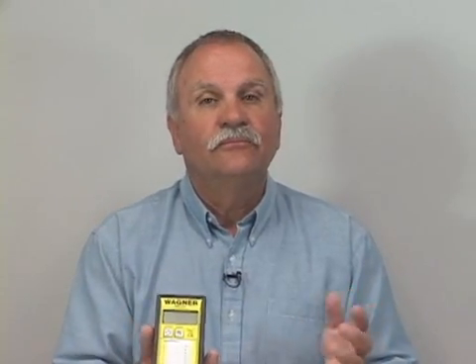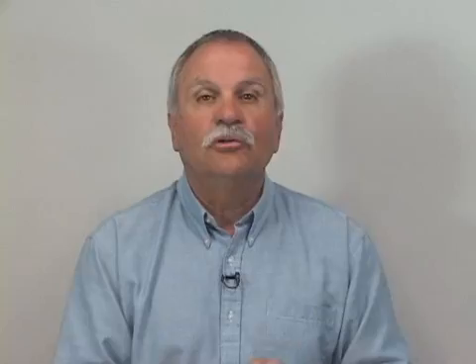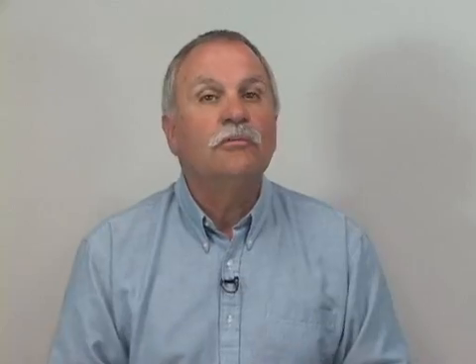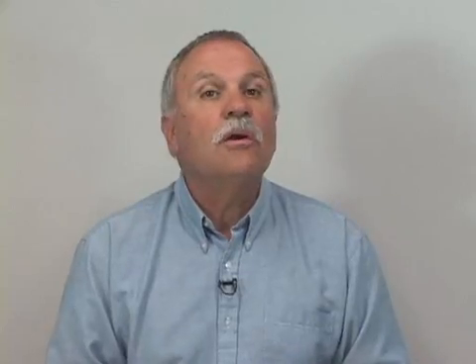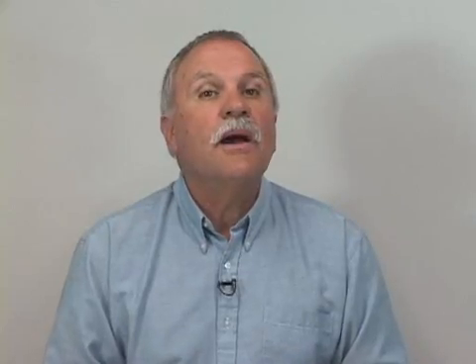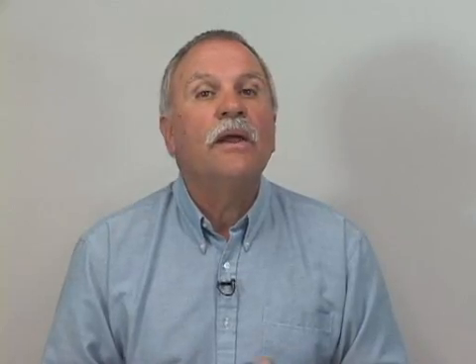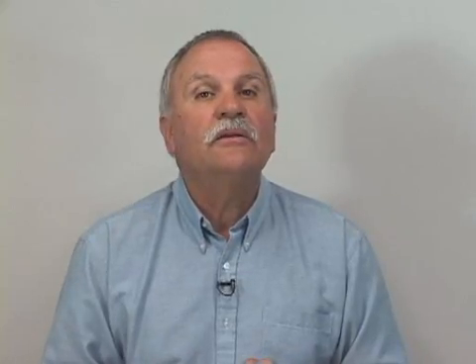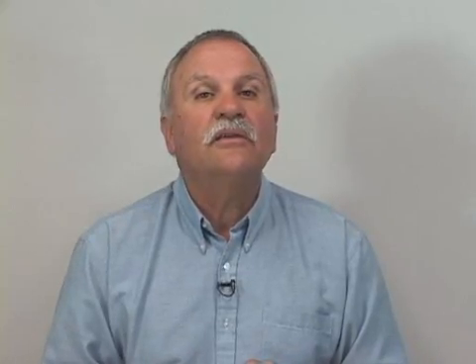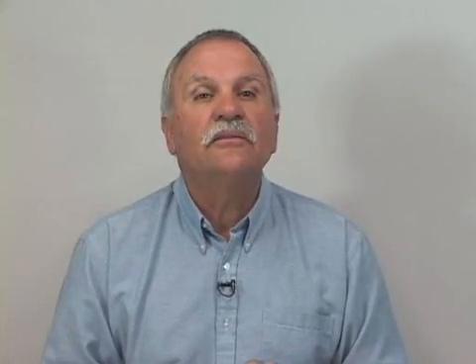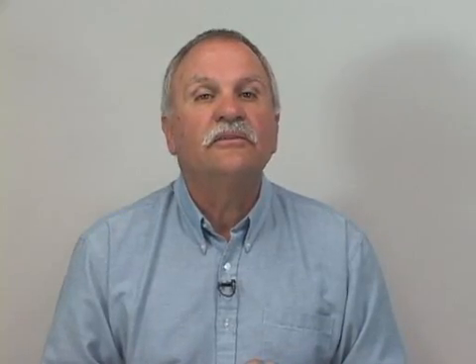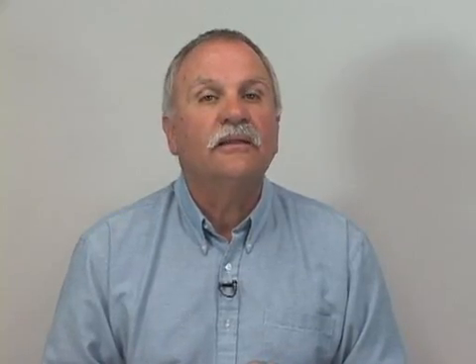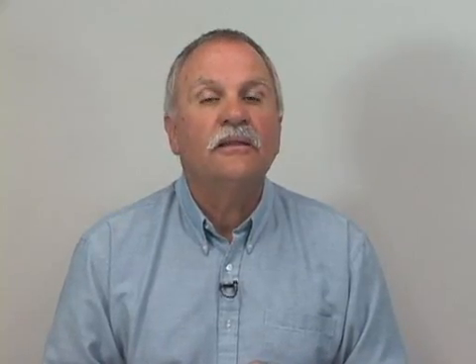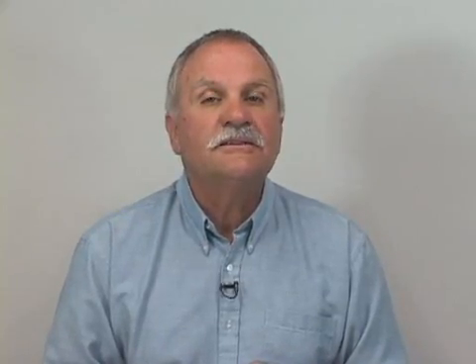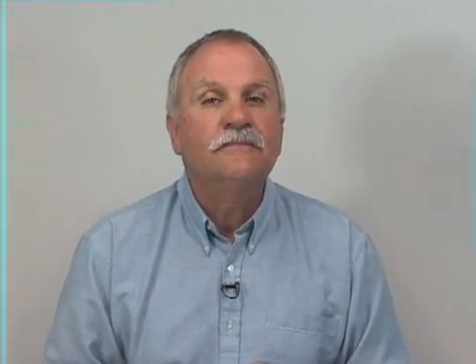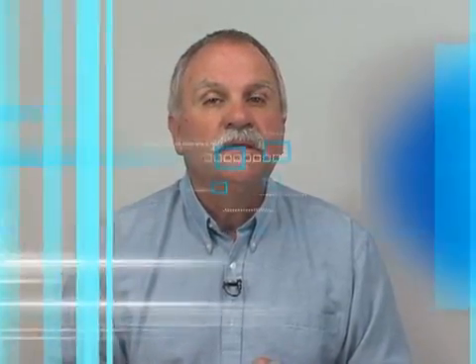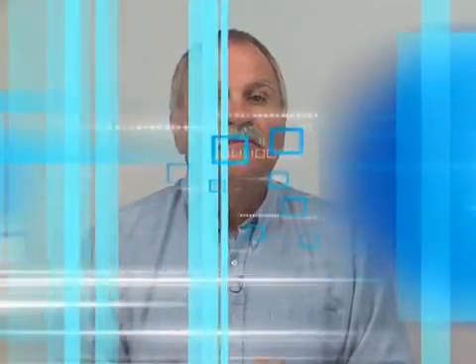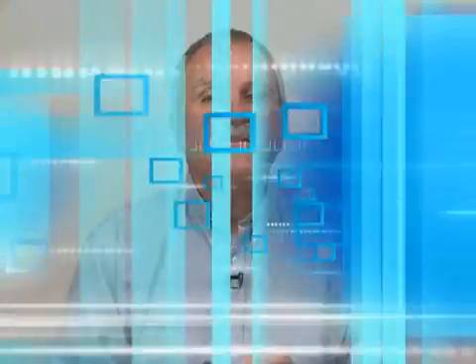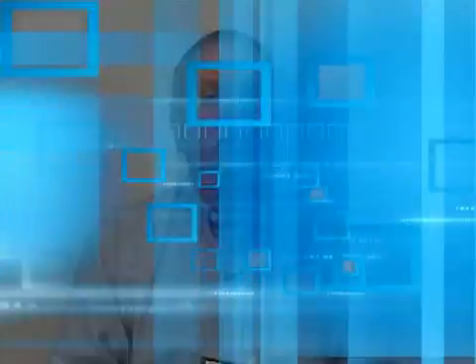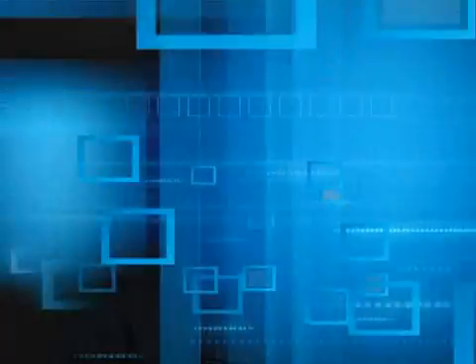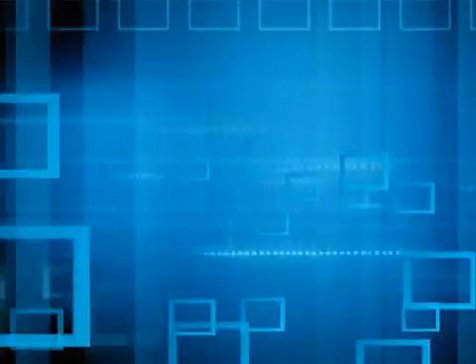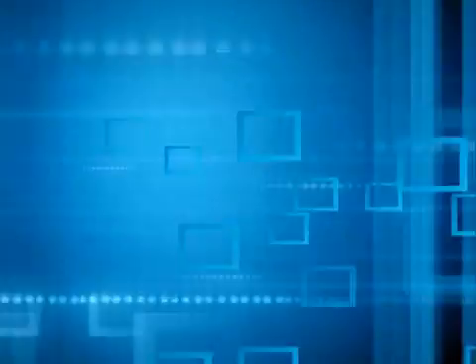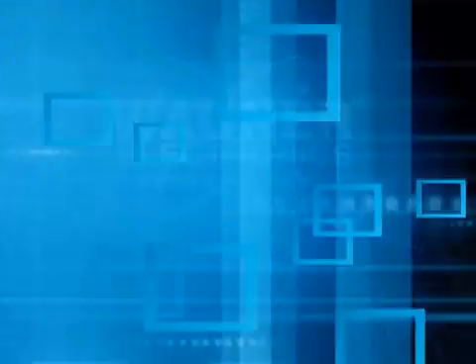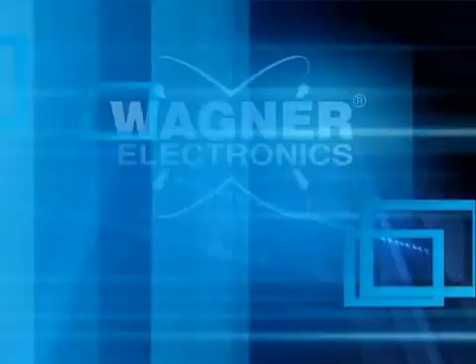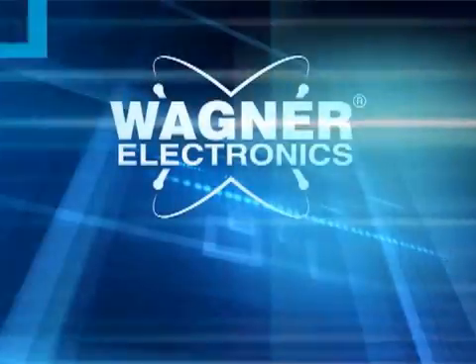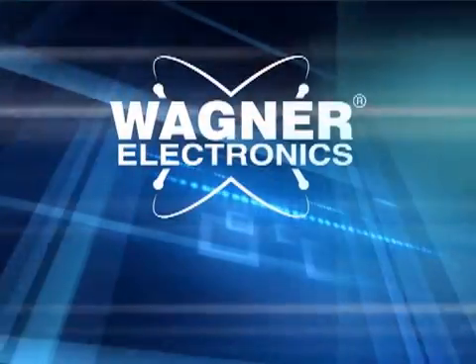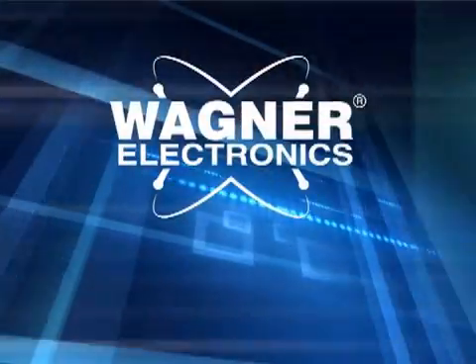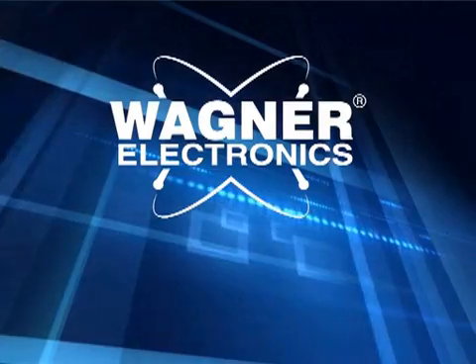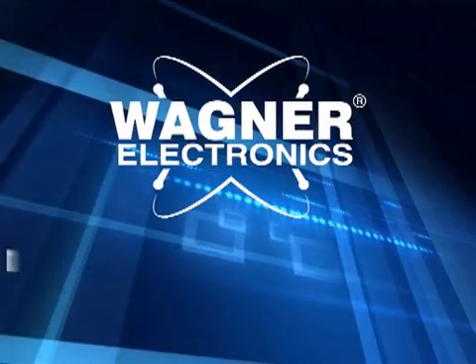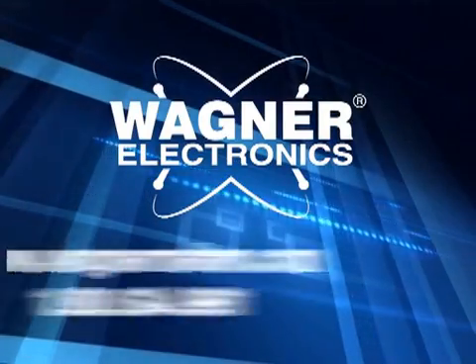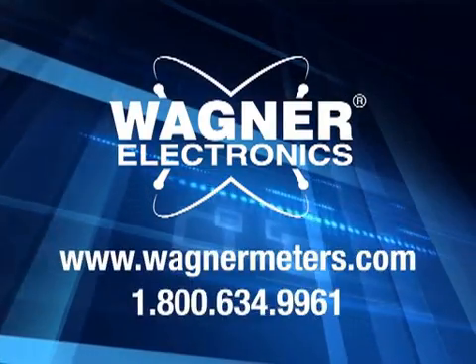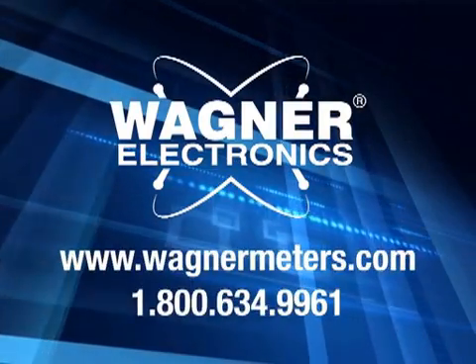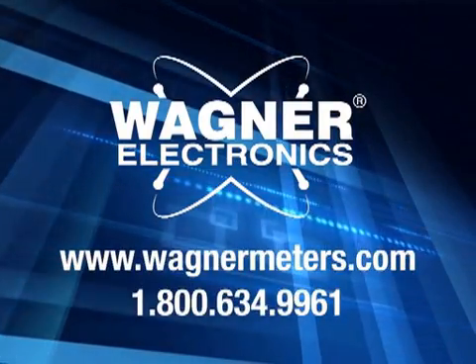To learn more about Wagner's IntelliSense technology, visit www.wagonermeters.com.